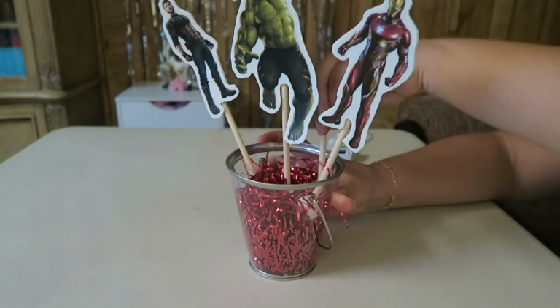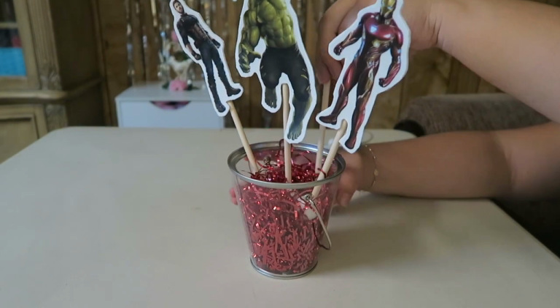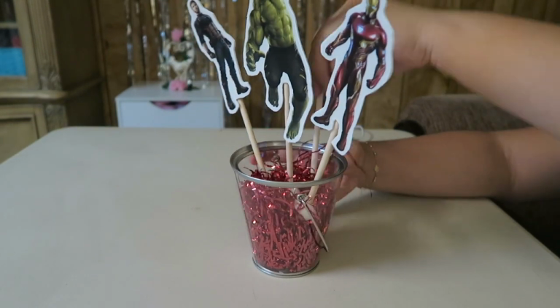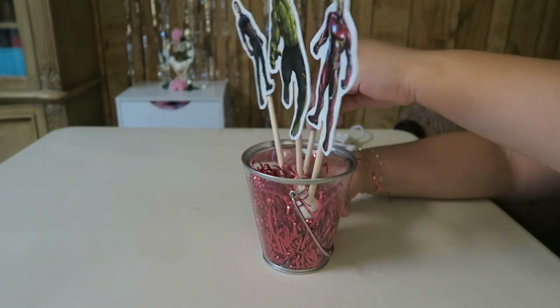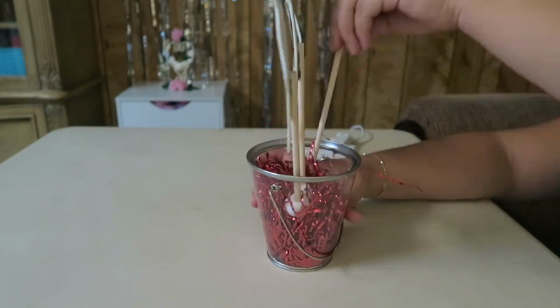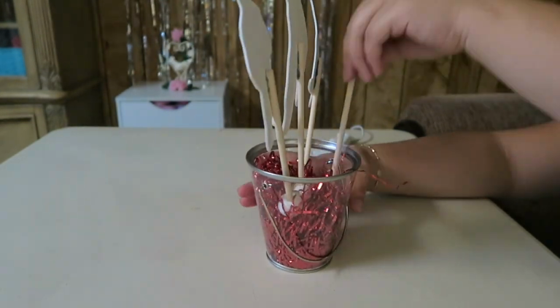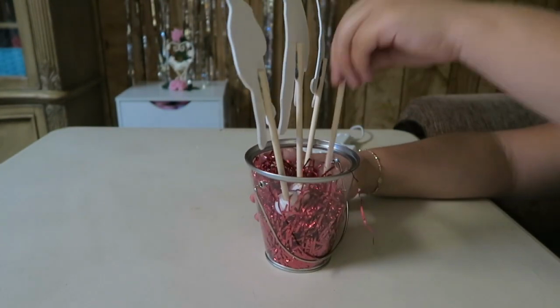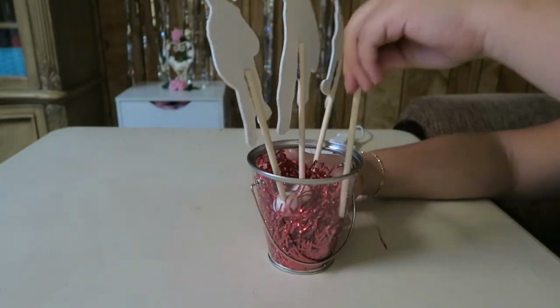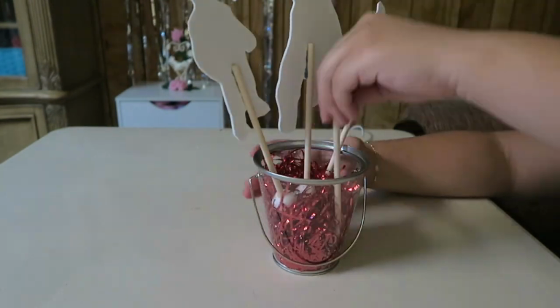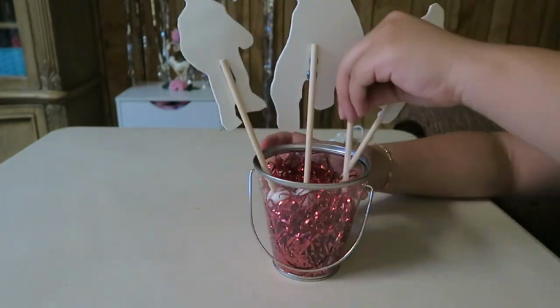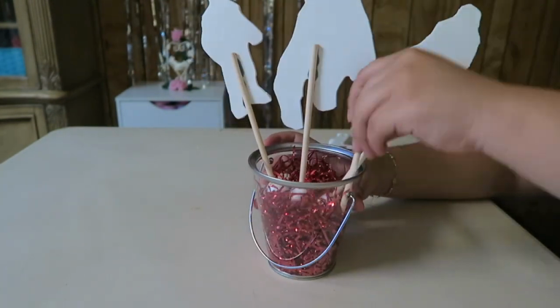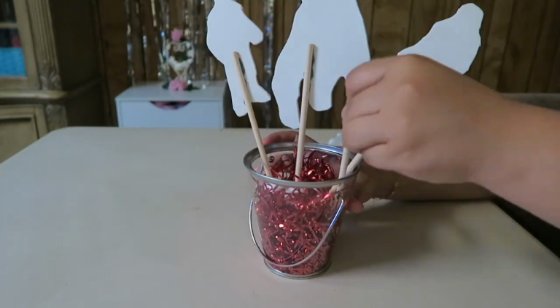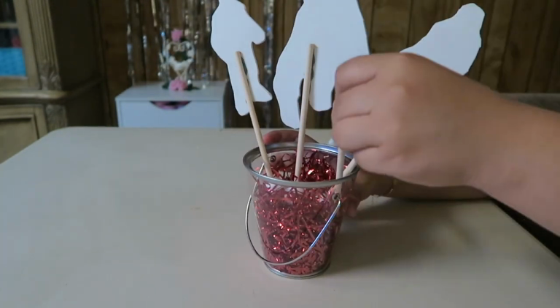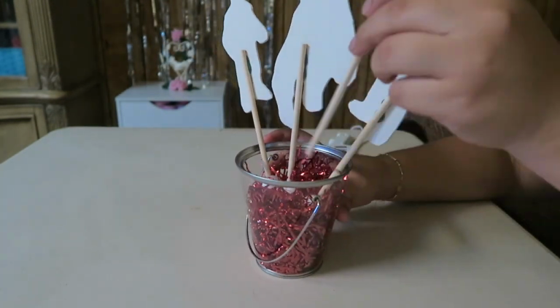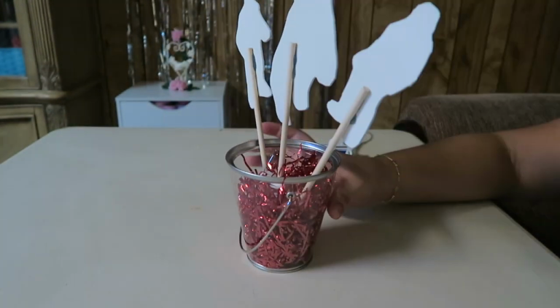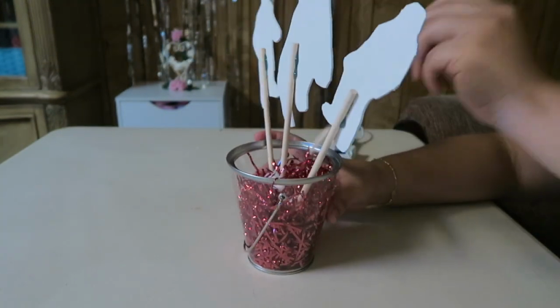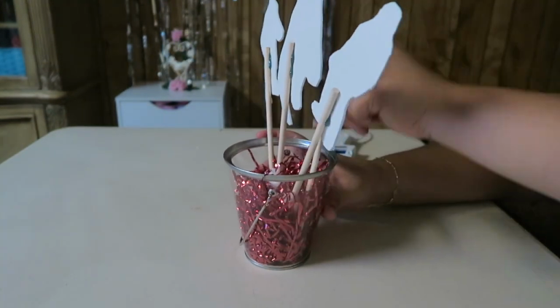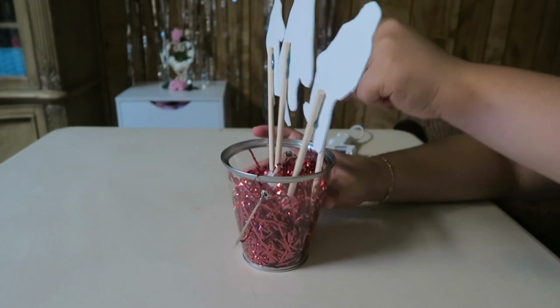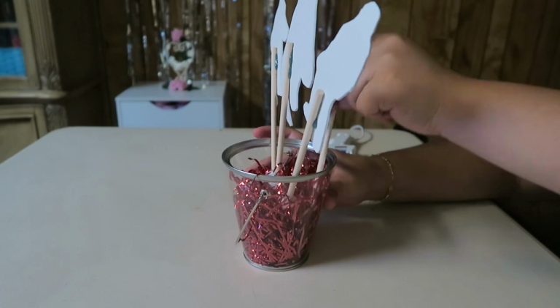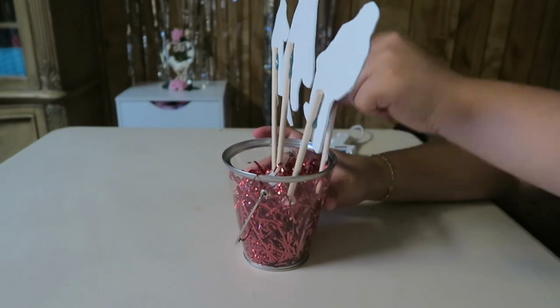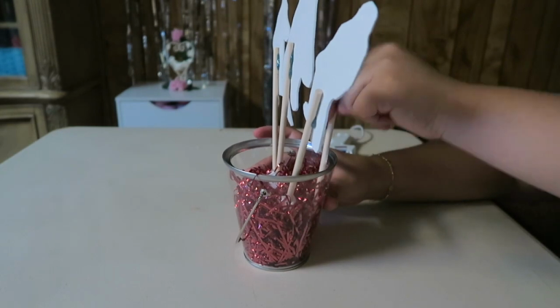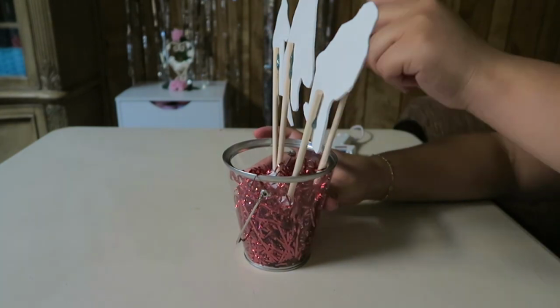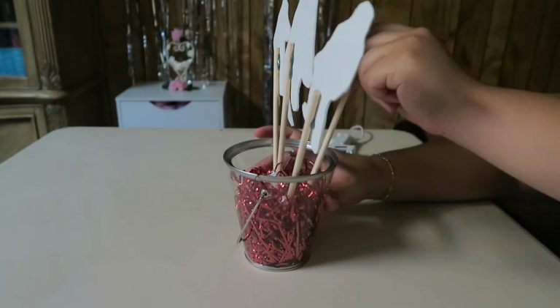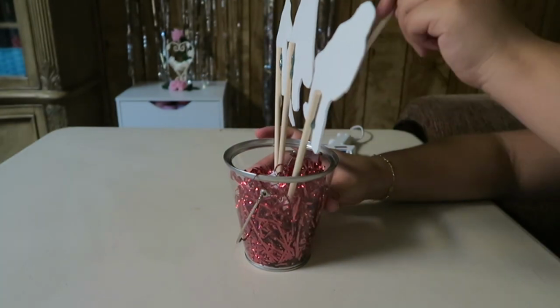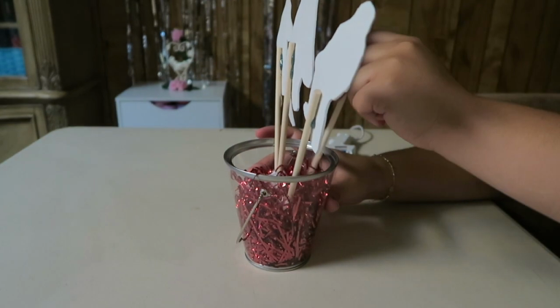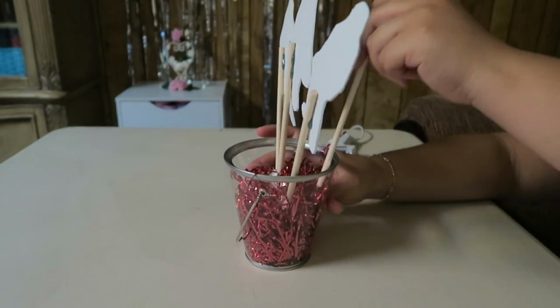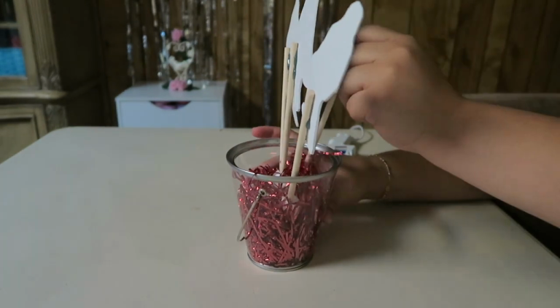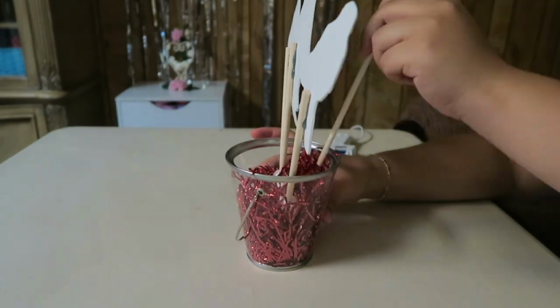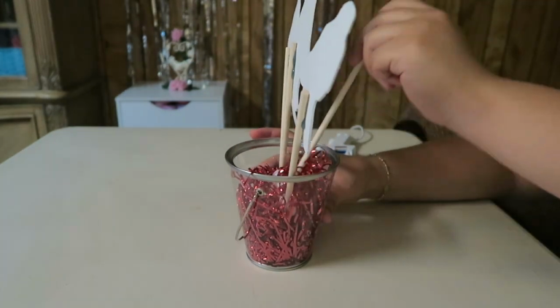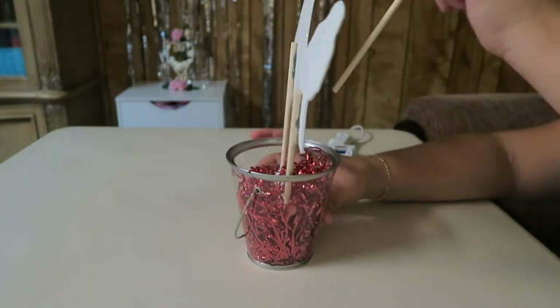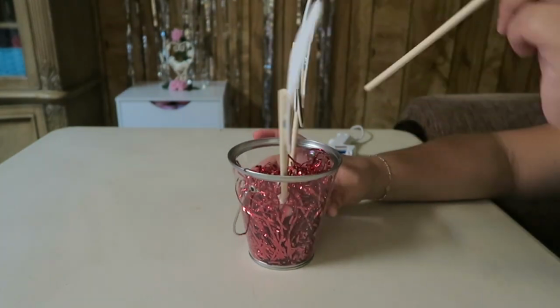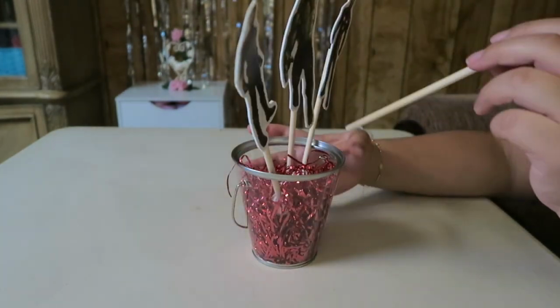Once we finish covering up the foam with our foil shreds, we are going to add our tissue pom-pom on the top.